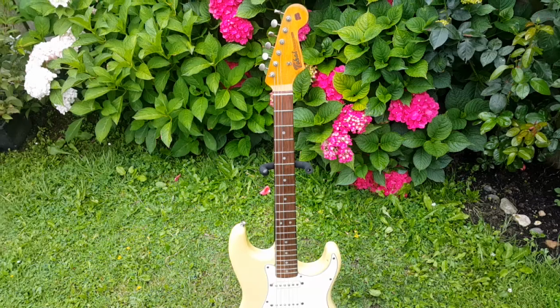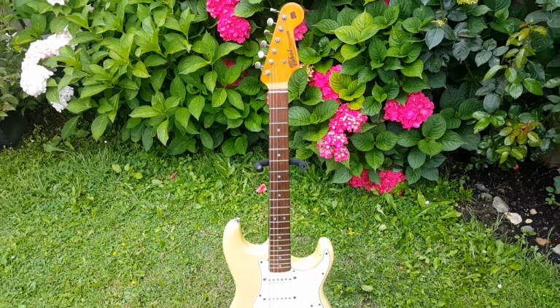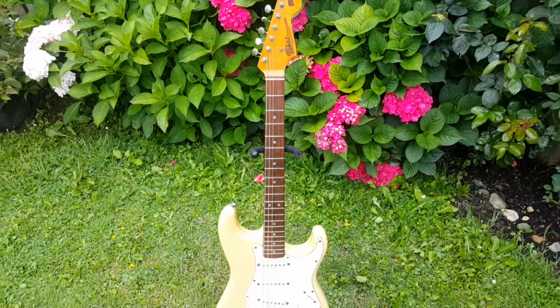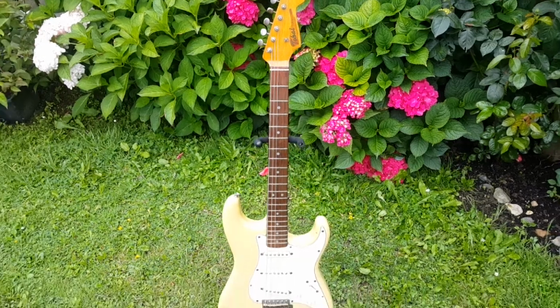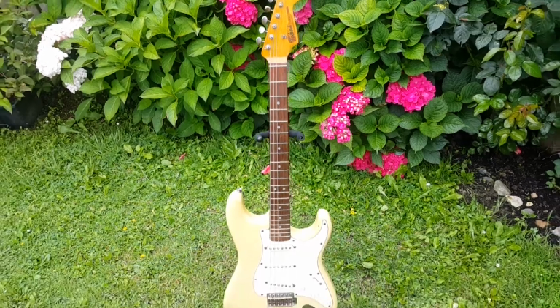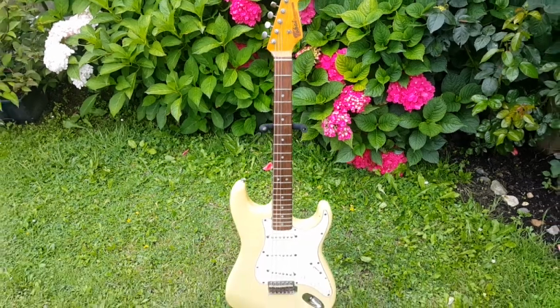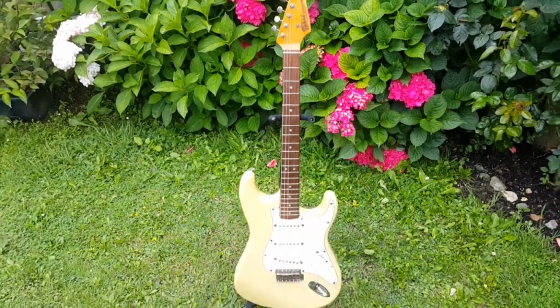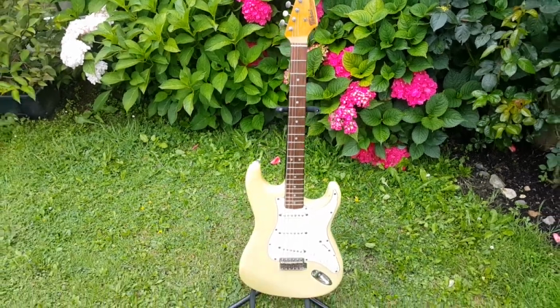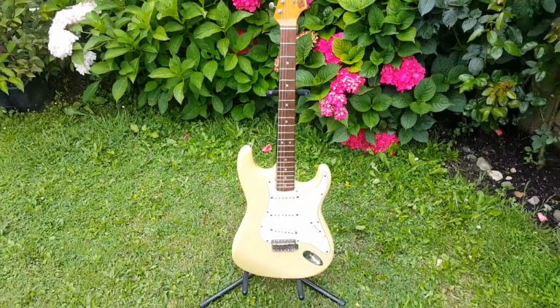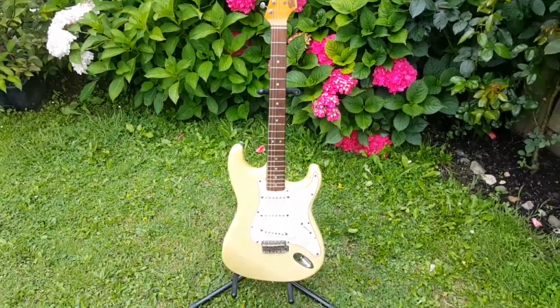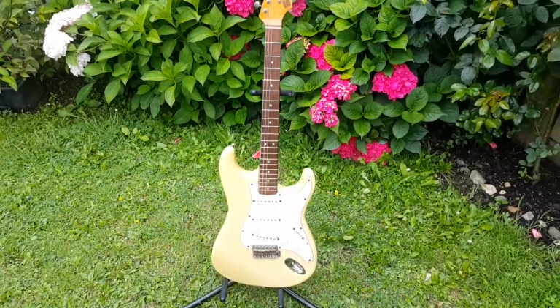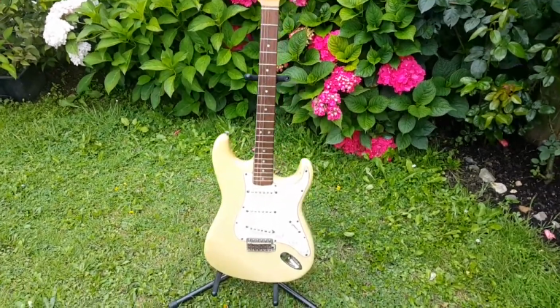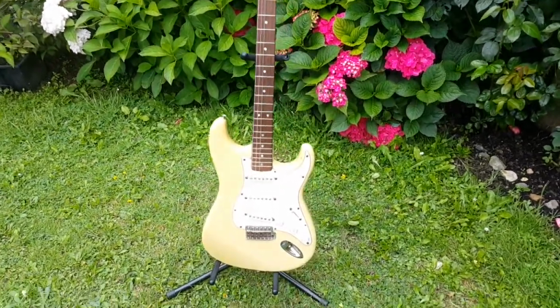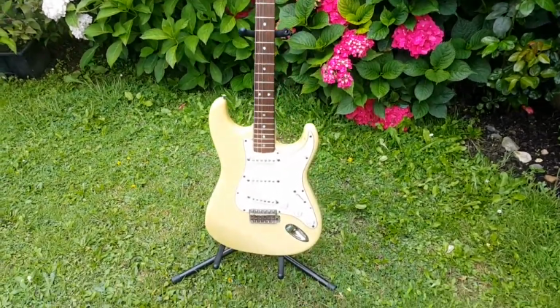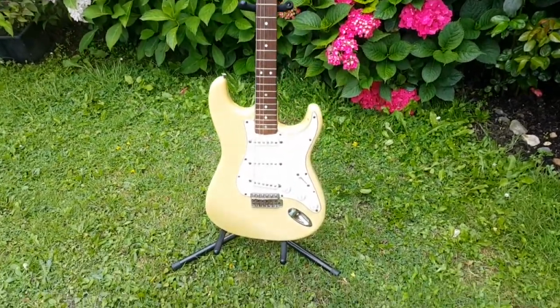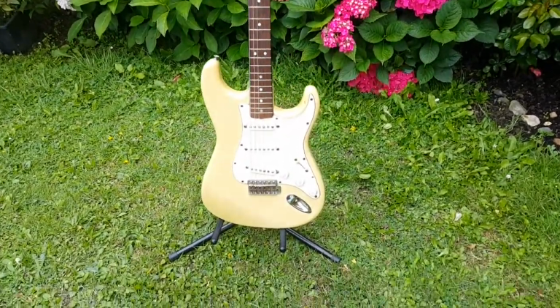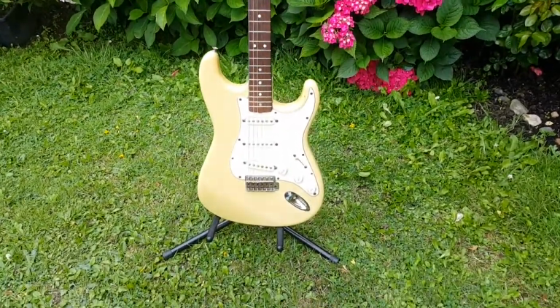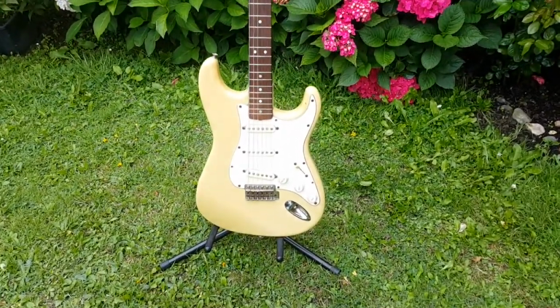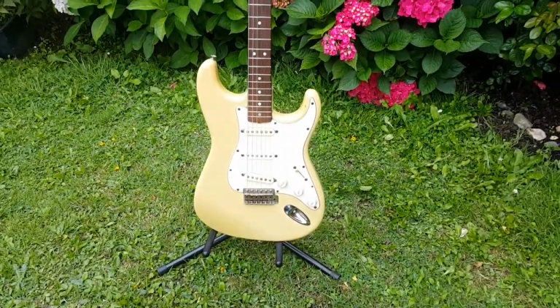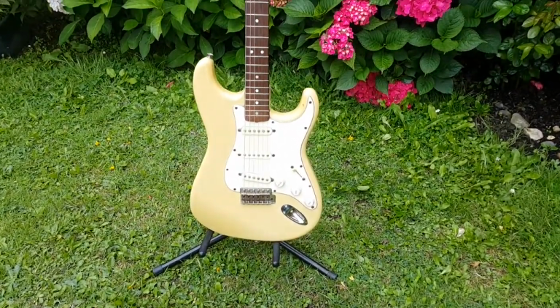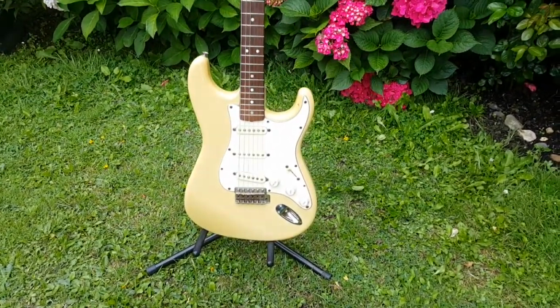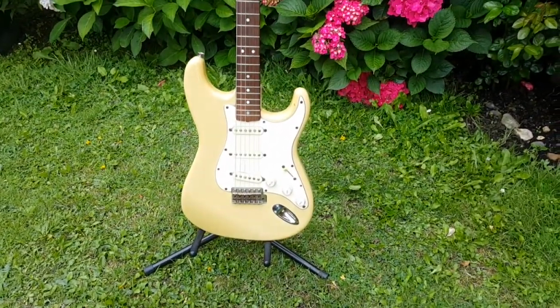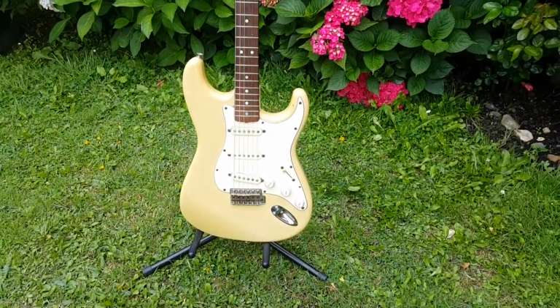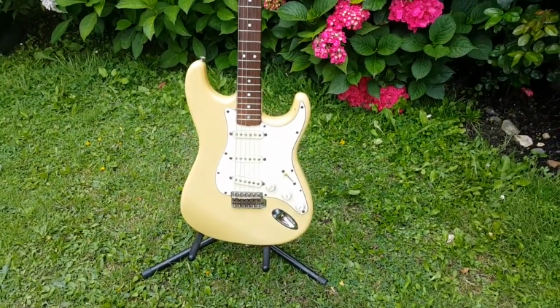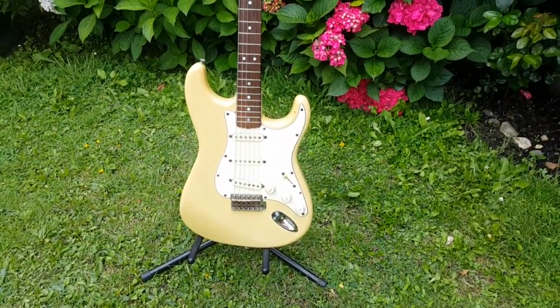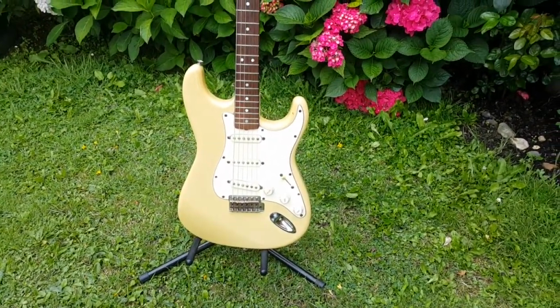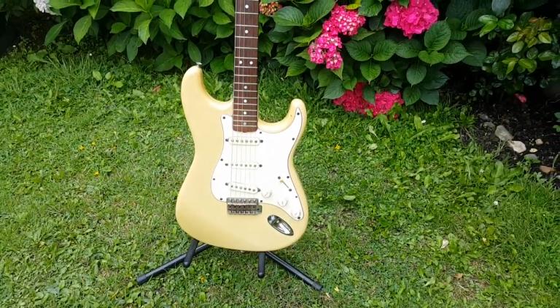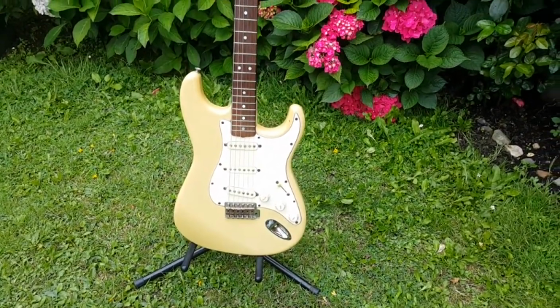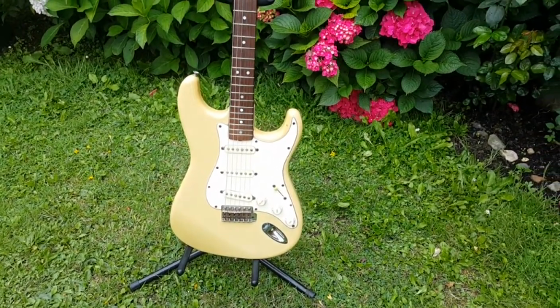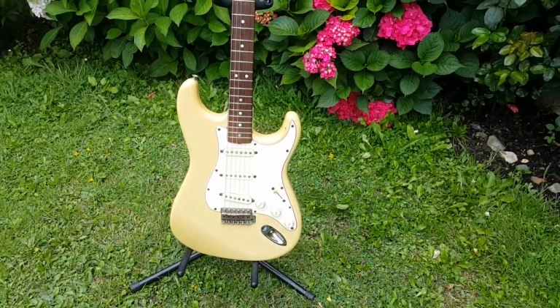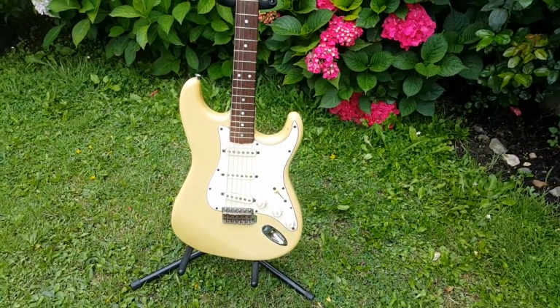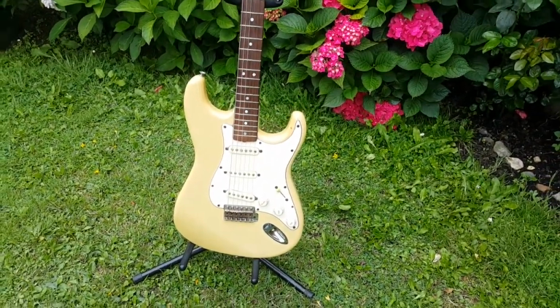Hey, this is Seamus here. I'm just going to do a quick overview of the Tokai Gold Star.